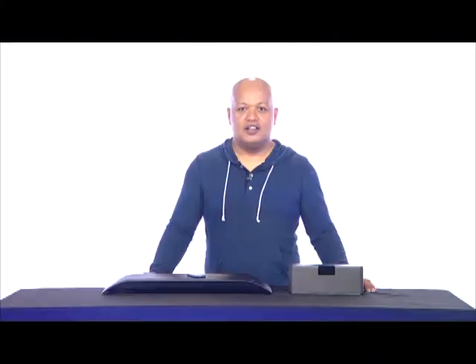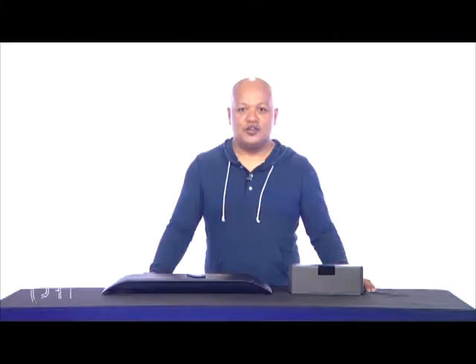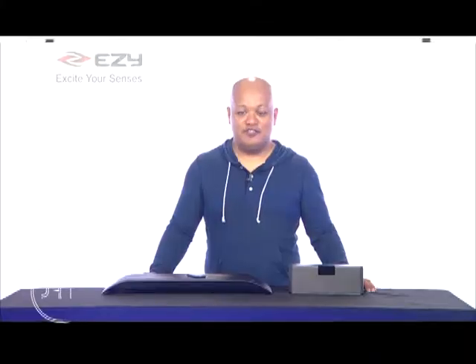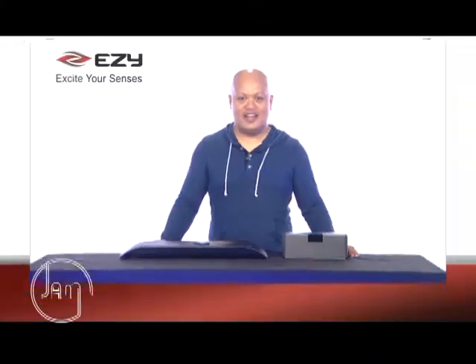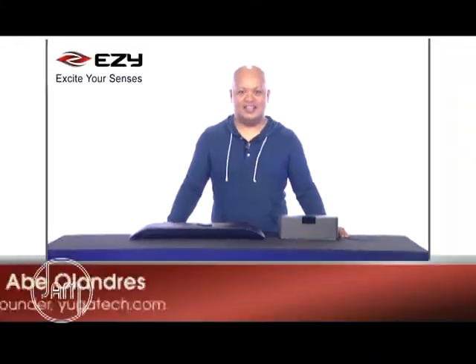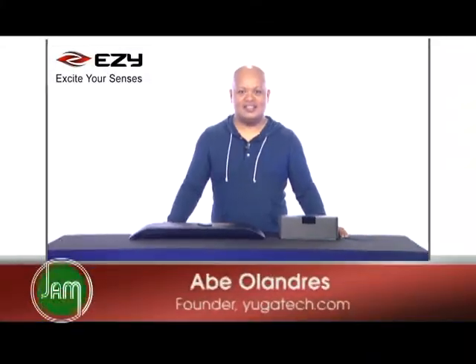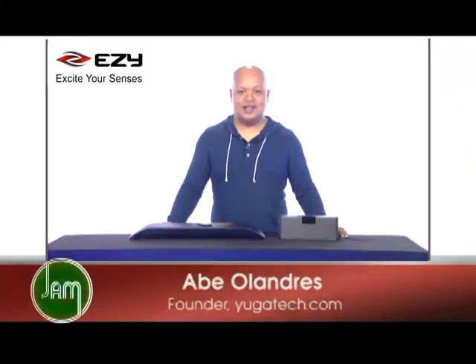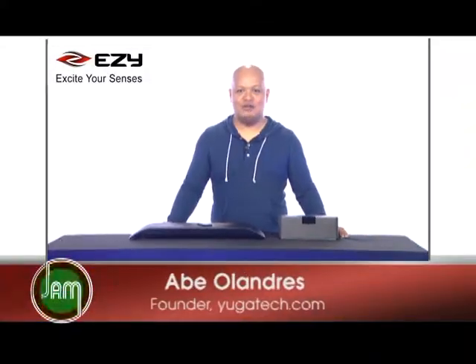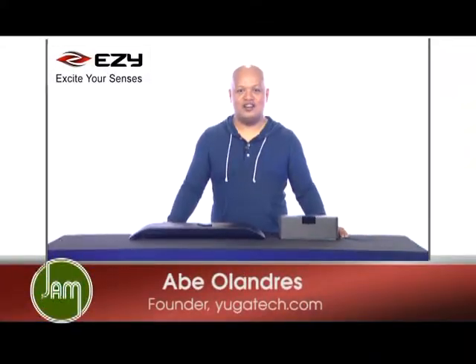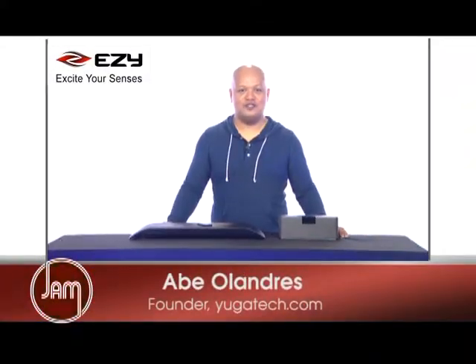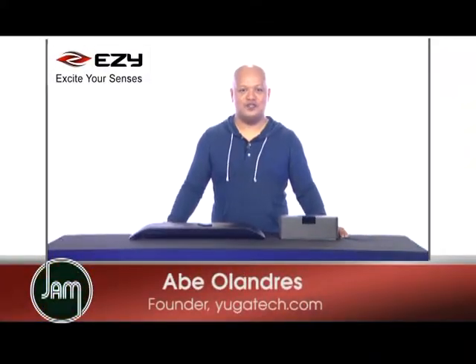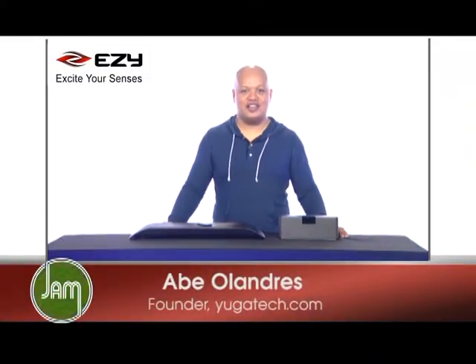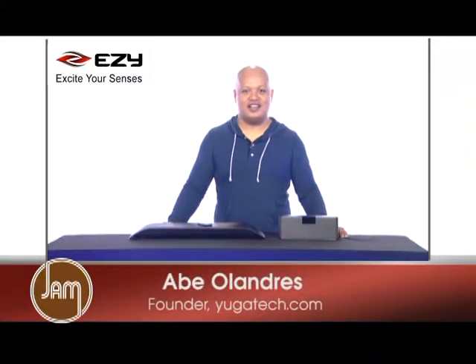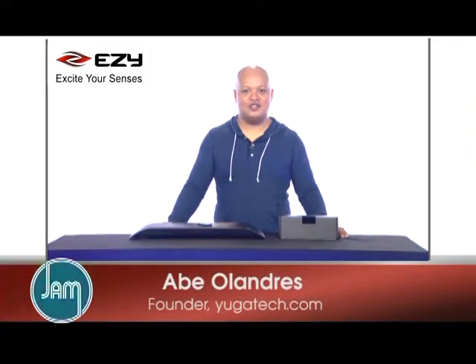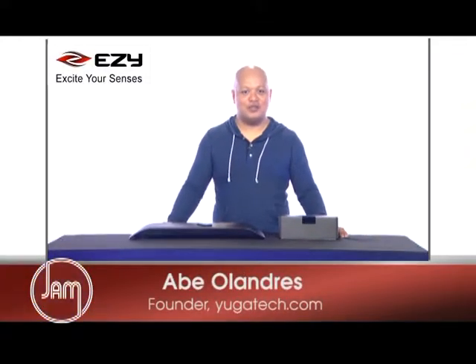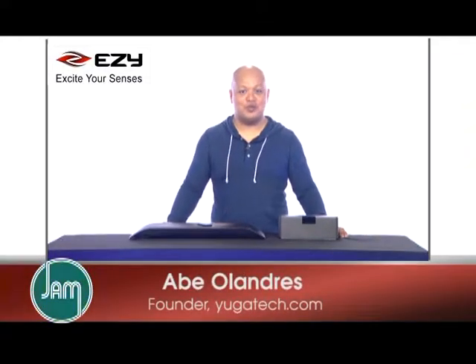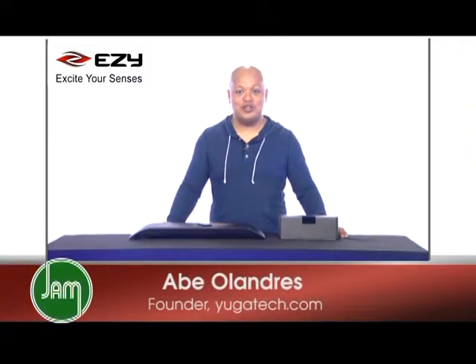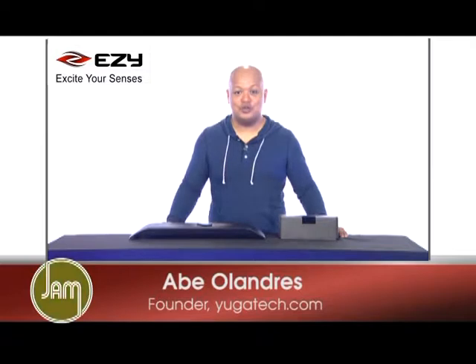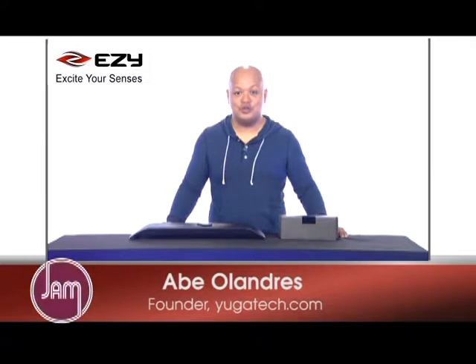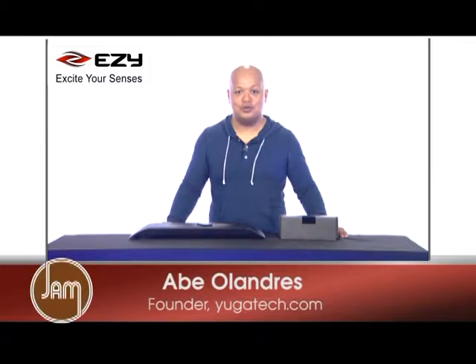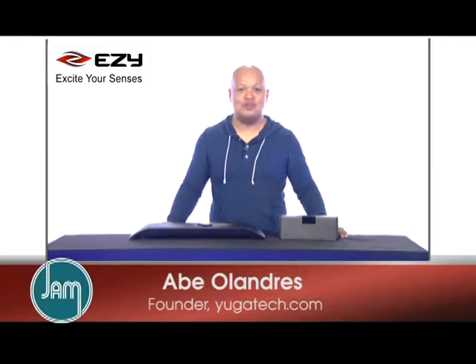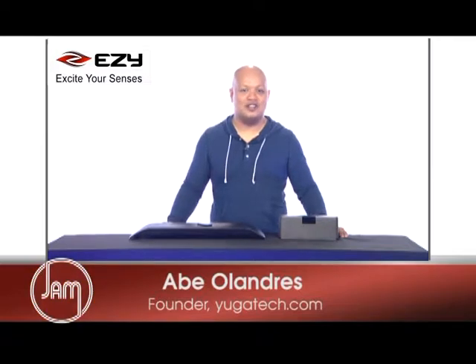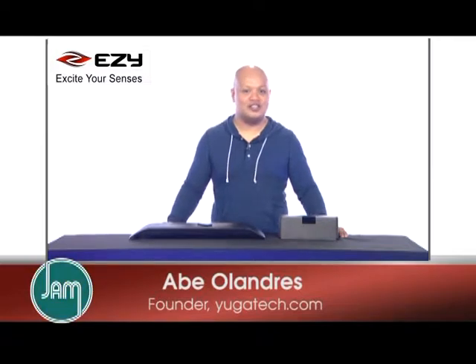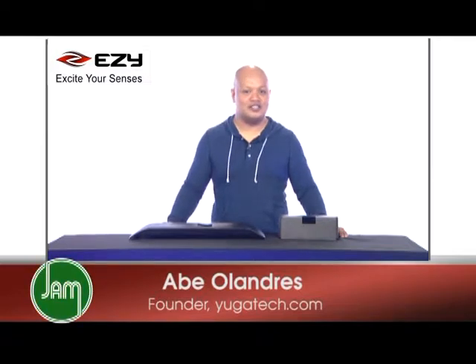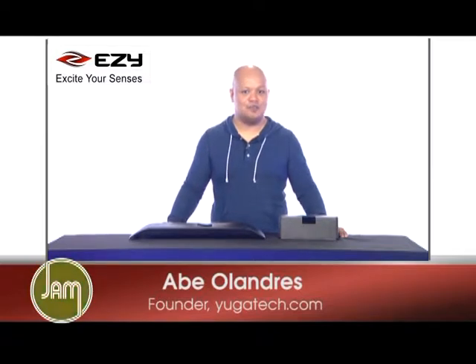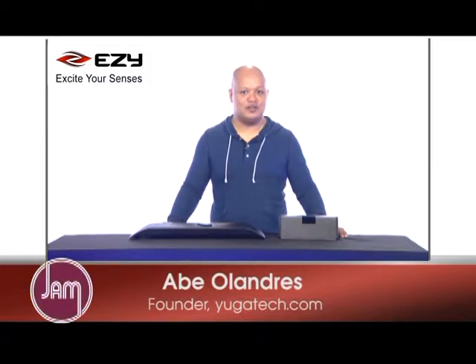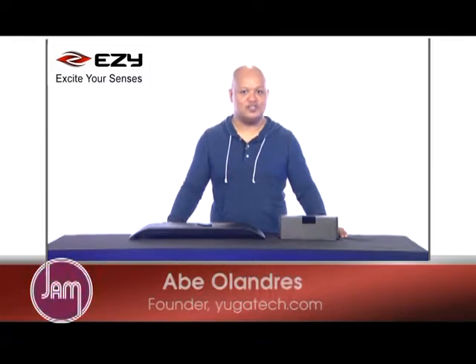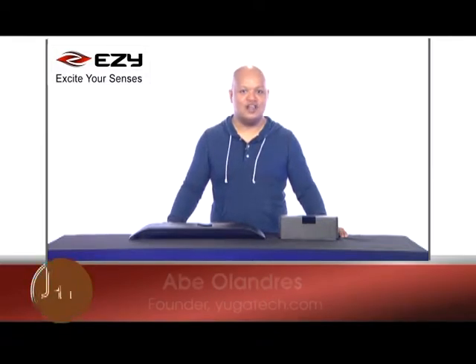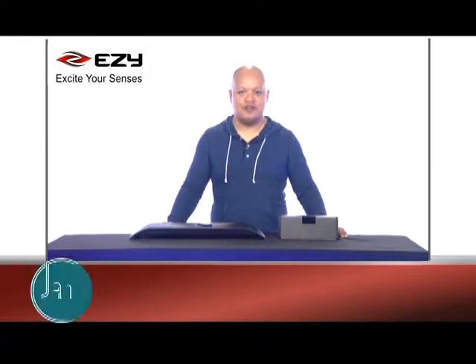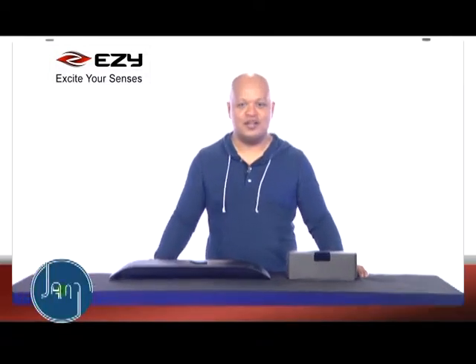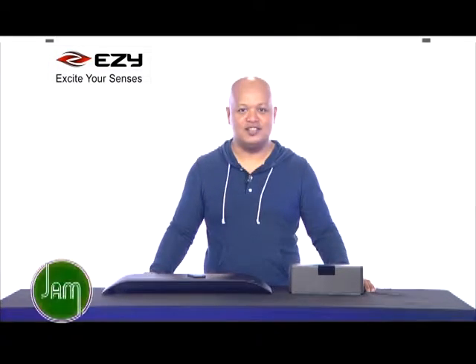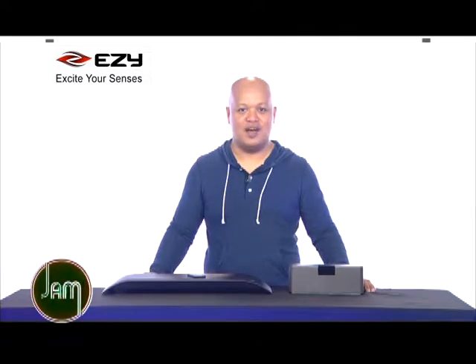Good evening guys, this is Abe Alandres of Yucatec, and today we're going to show you two of the latest speakers from EZY.